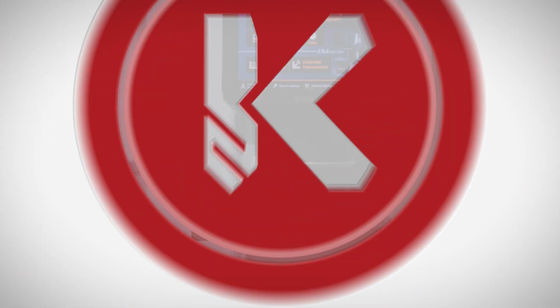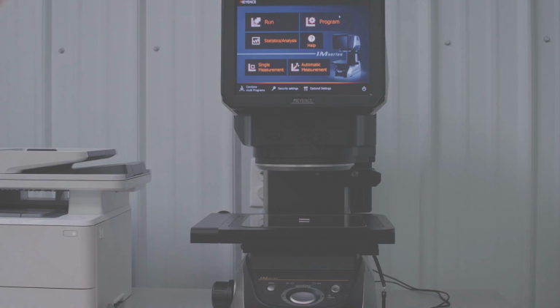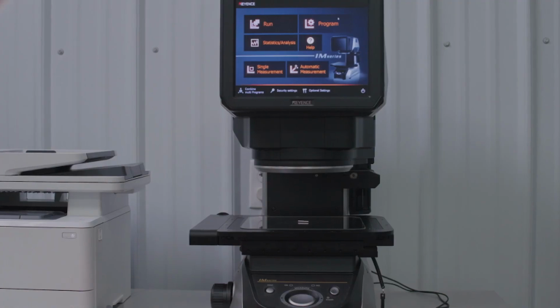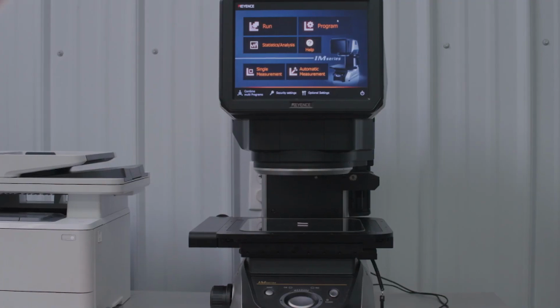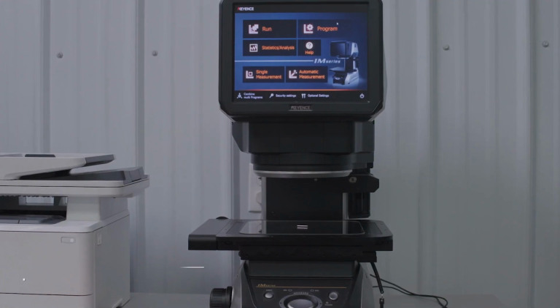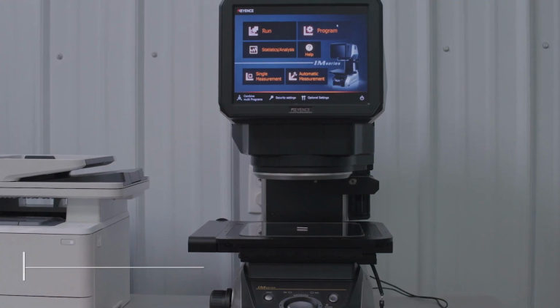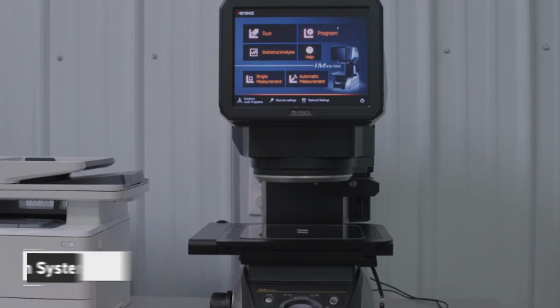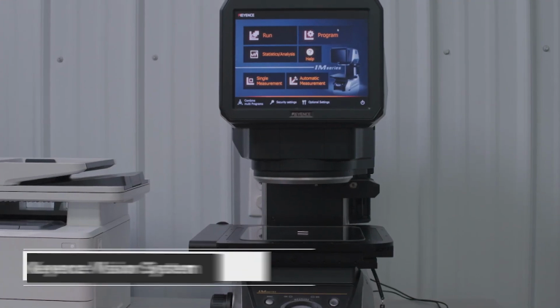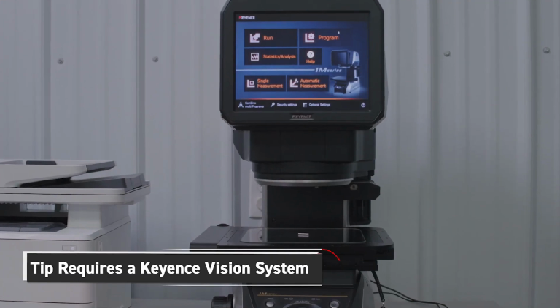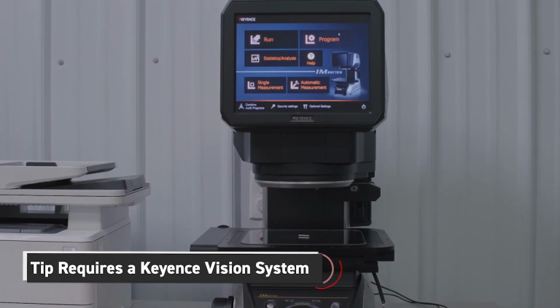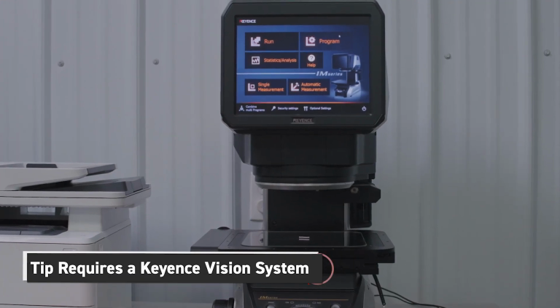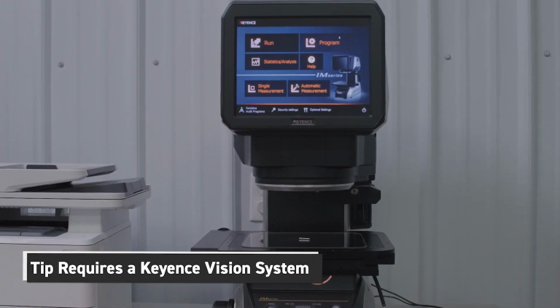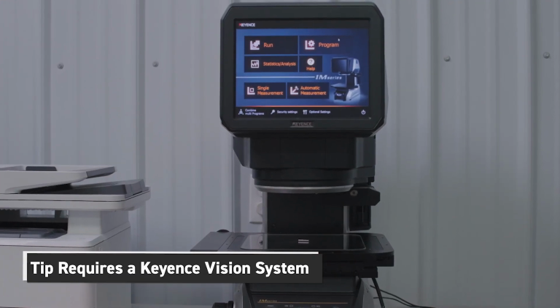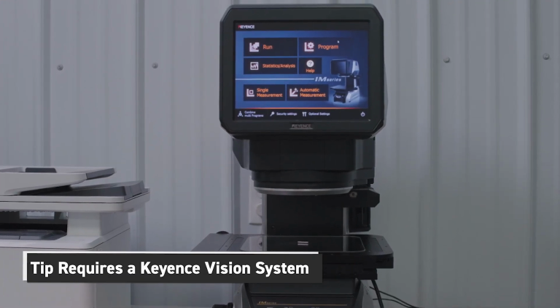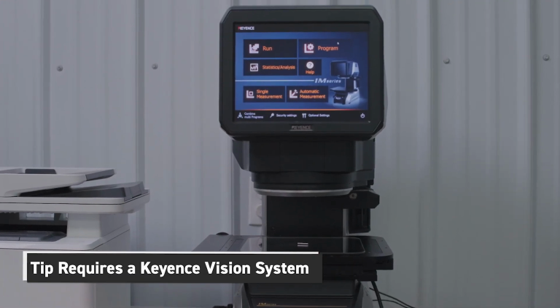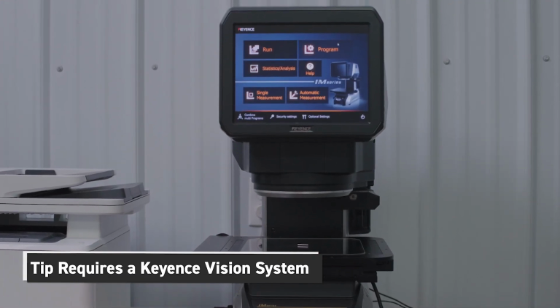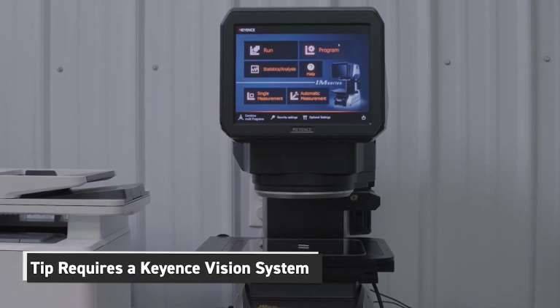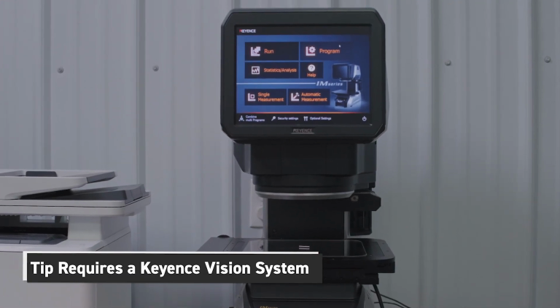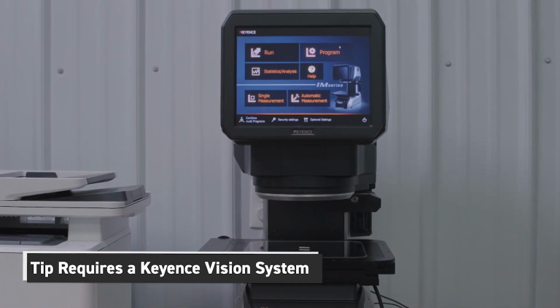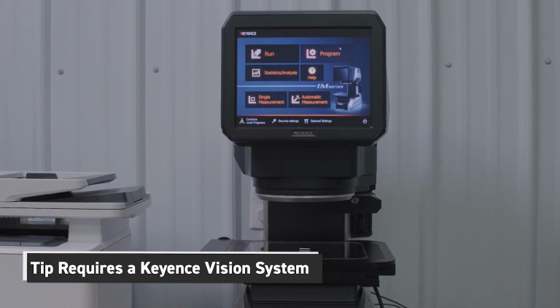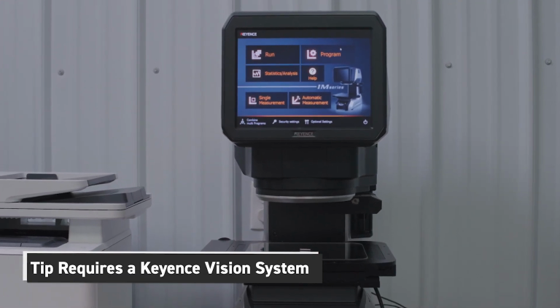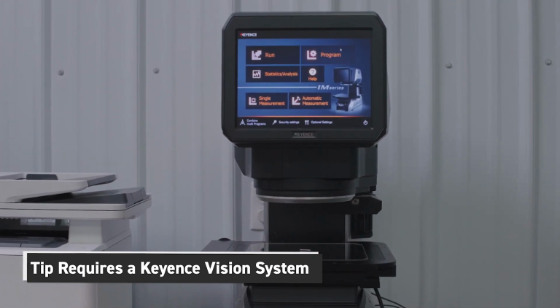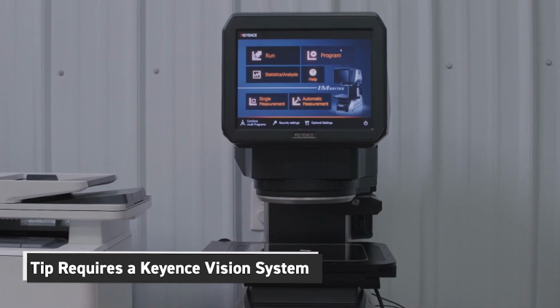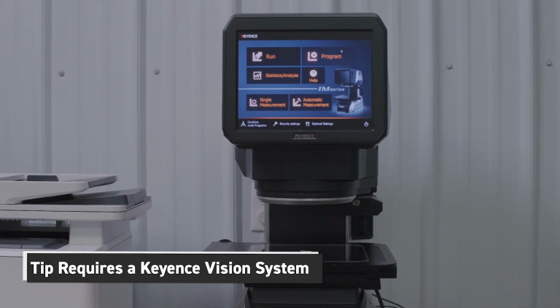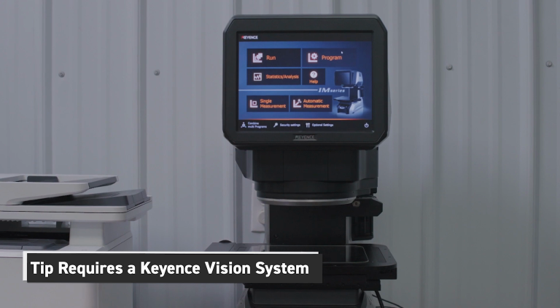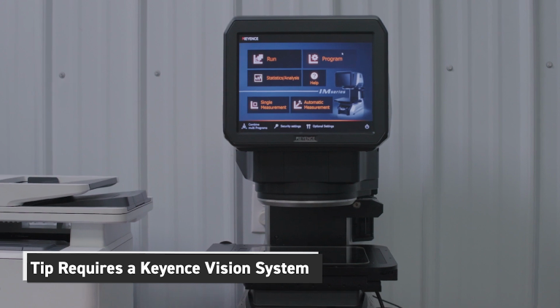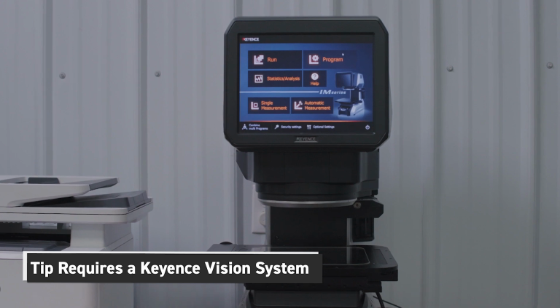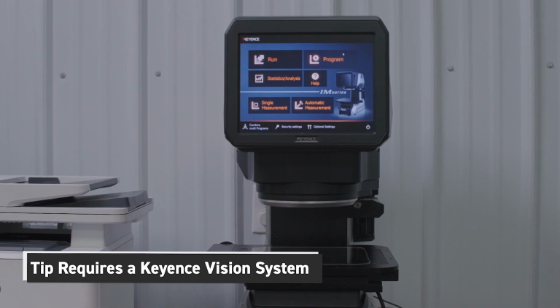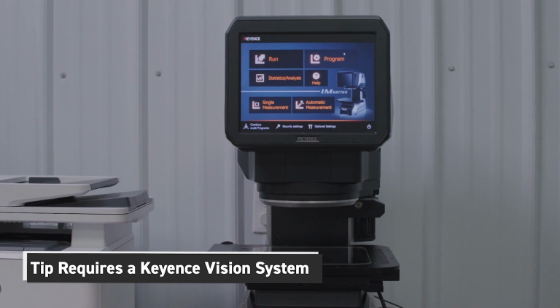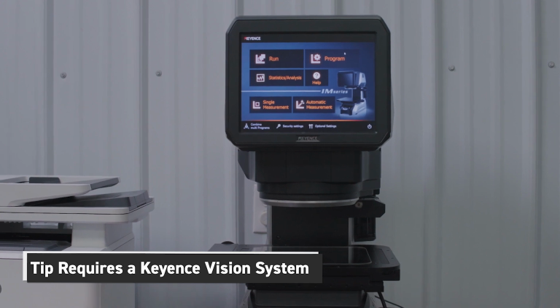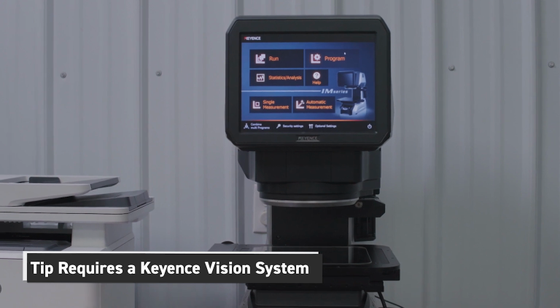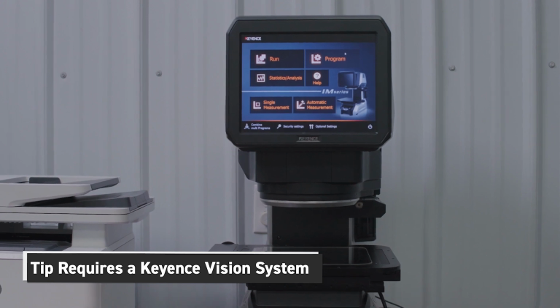What we're going to show you today is how to save time, impress your boss, and get that long-awaited nap you've been looking for.